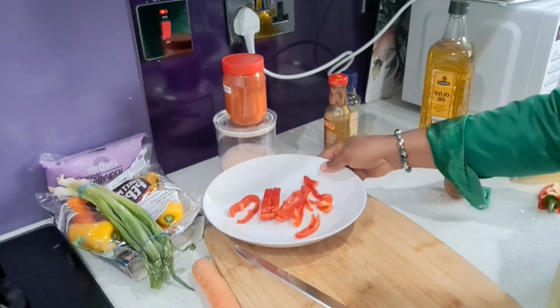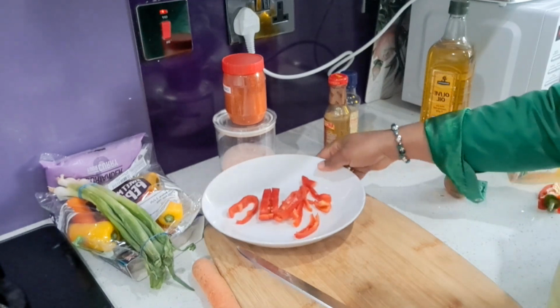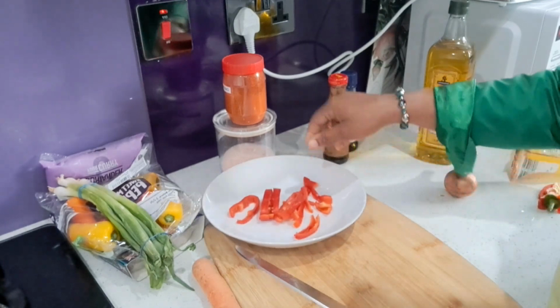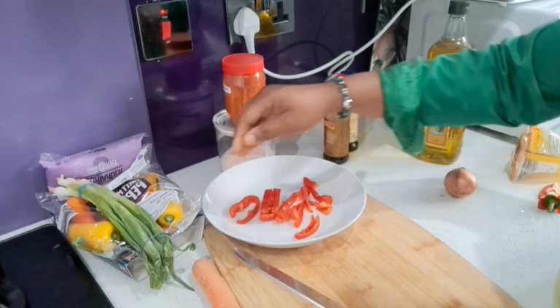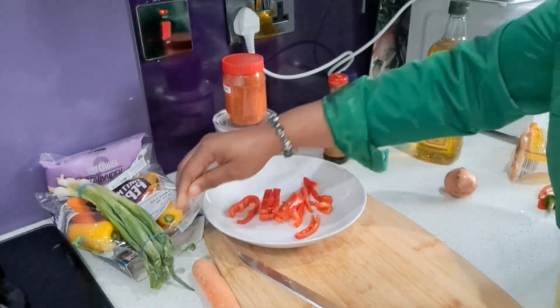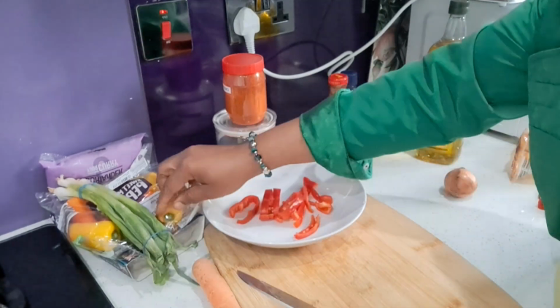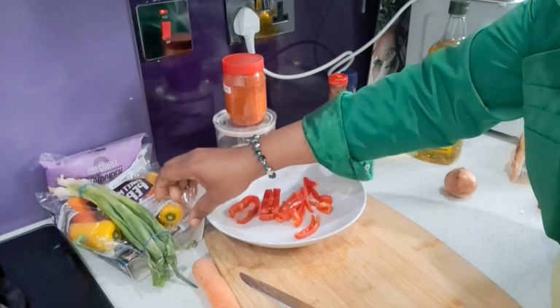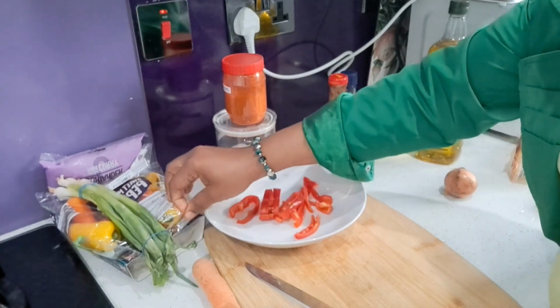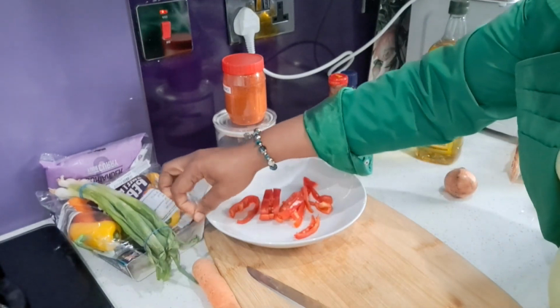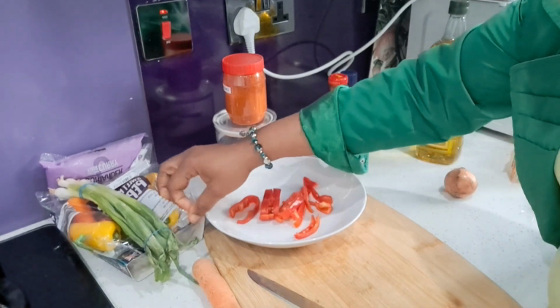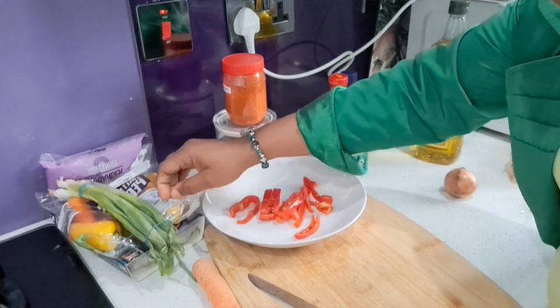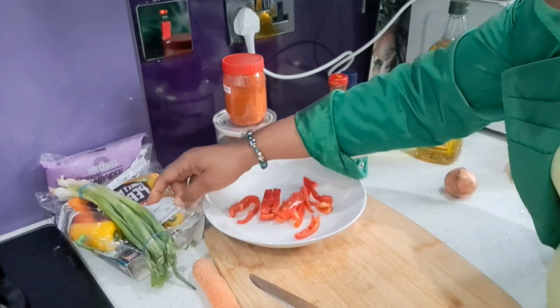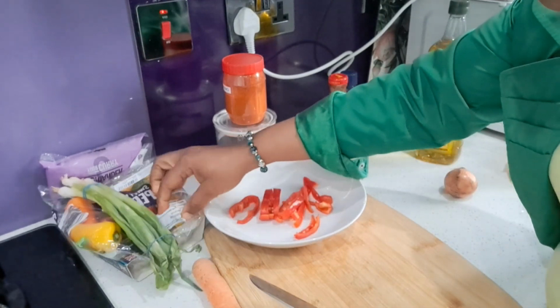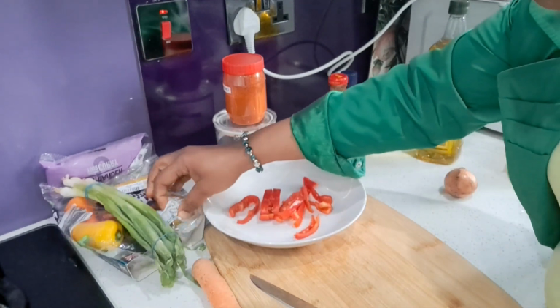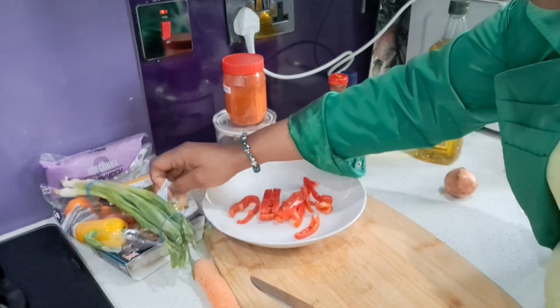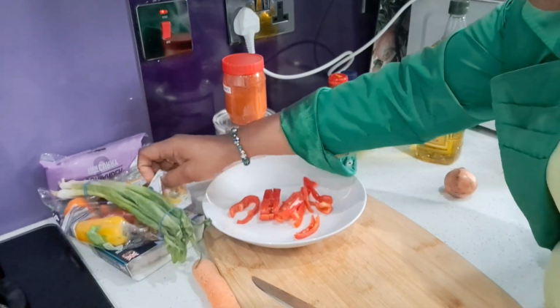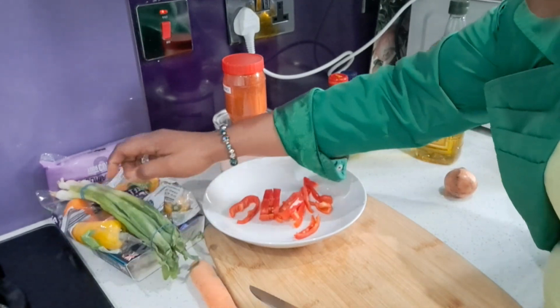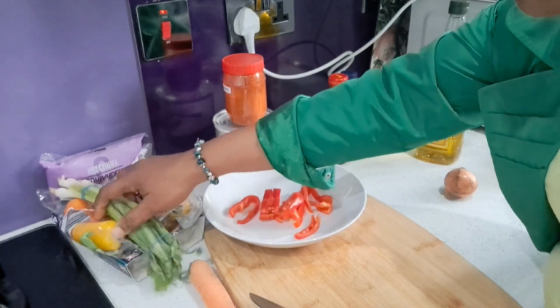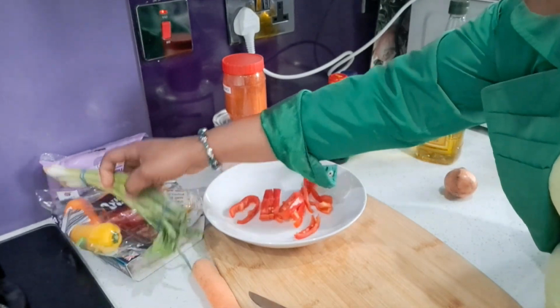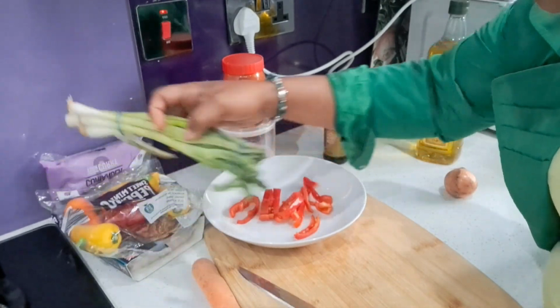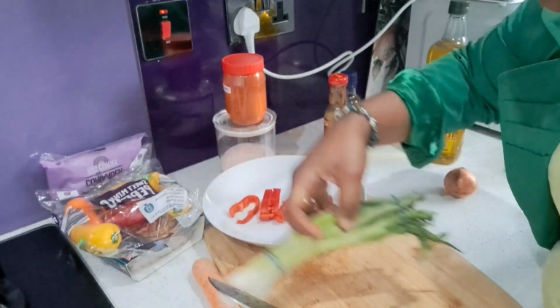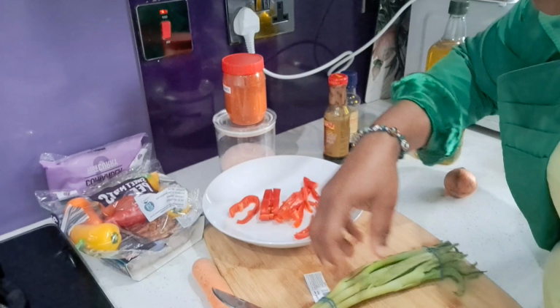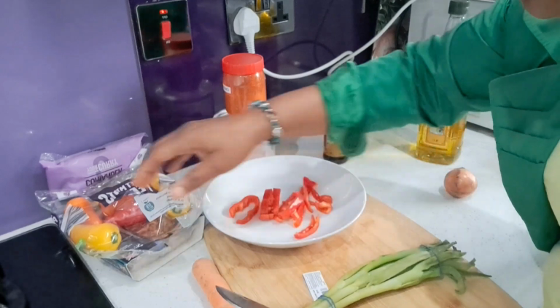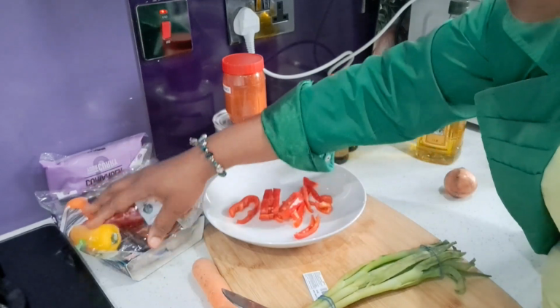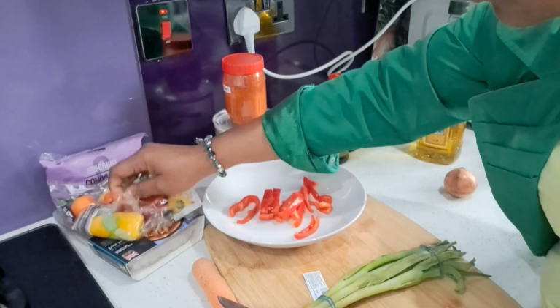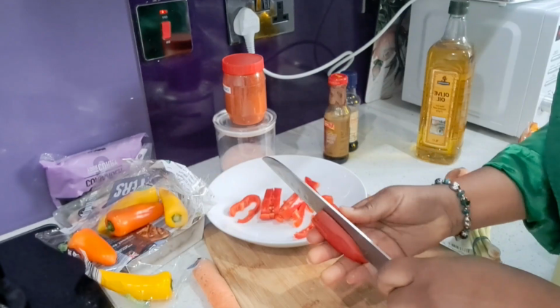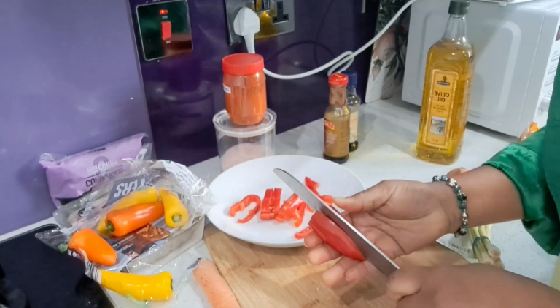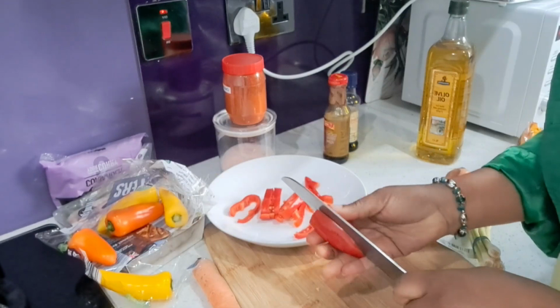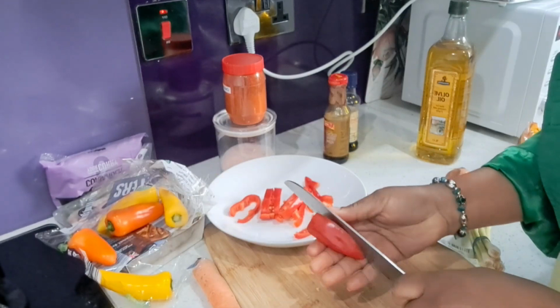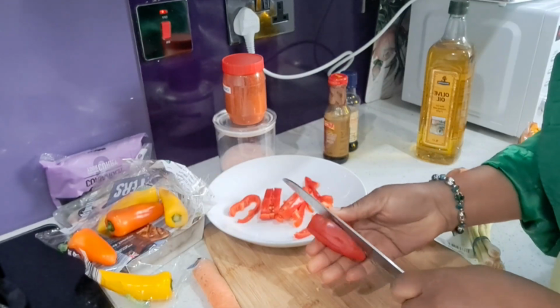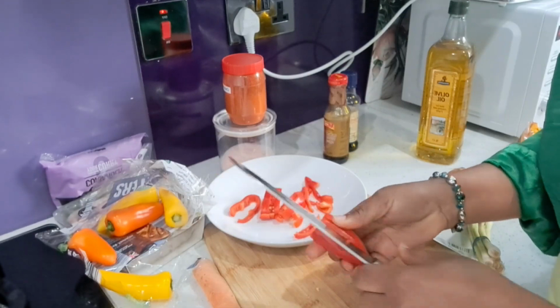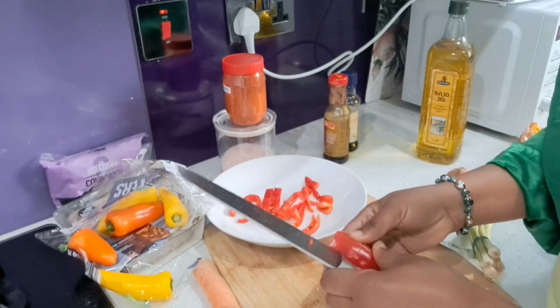I prefer it light. I'm removing all the seeds.